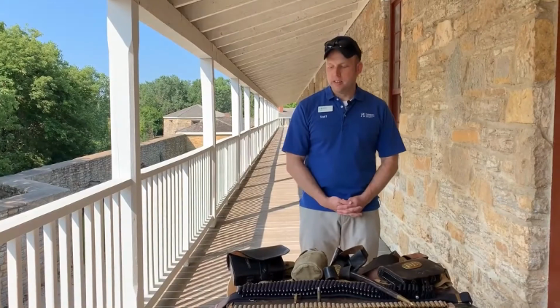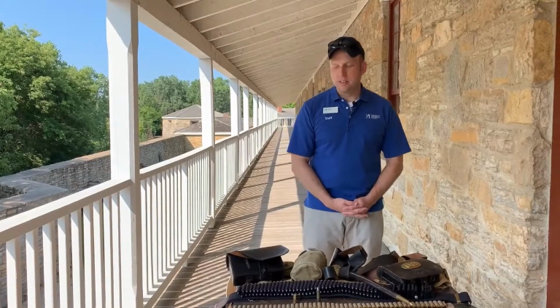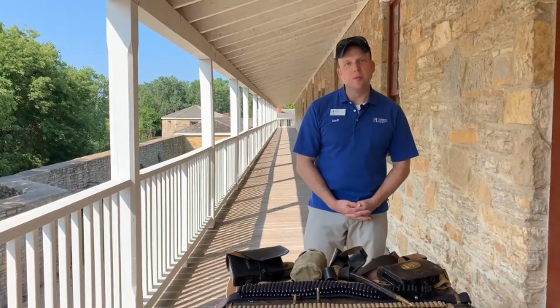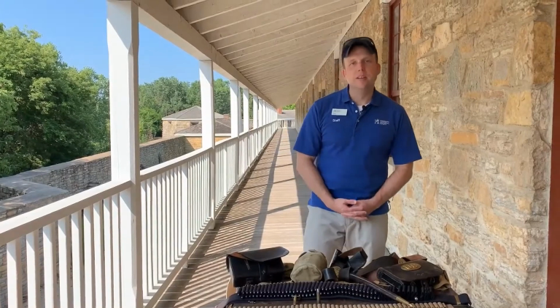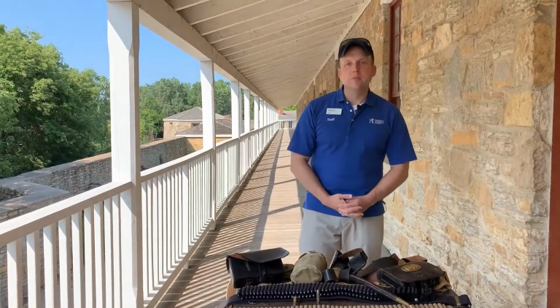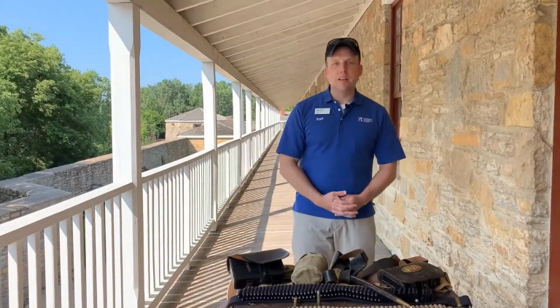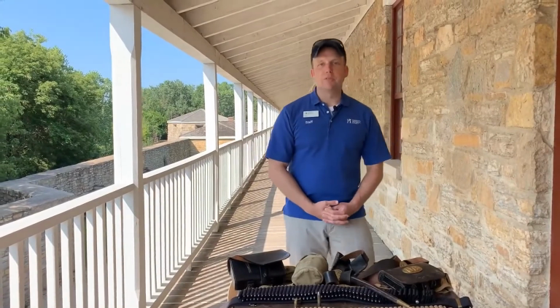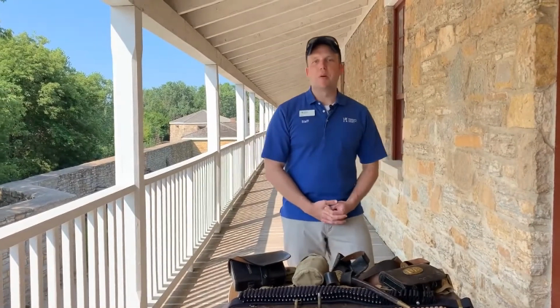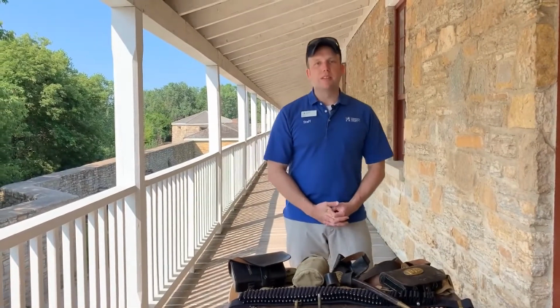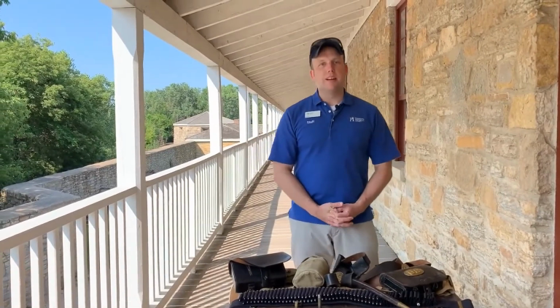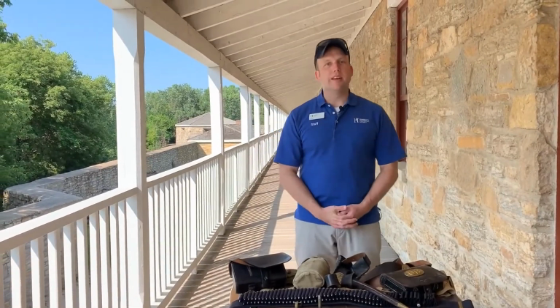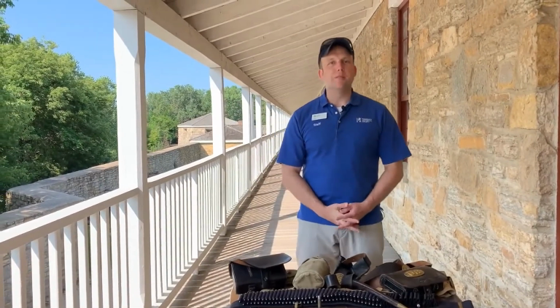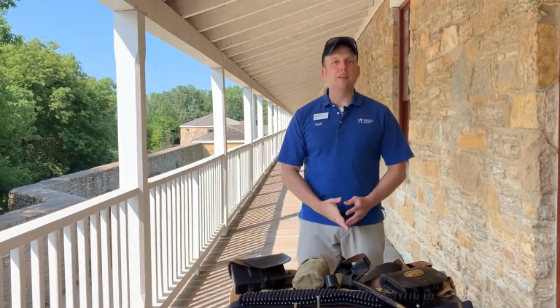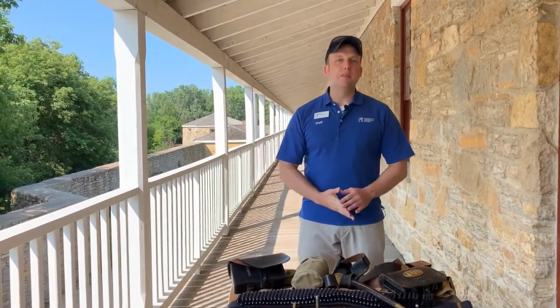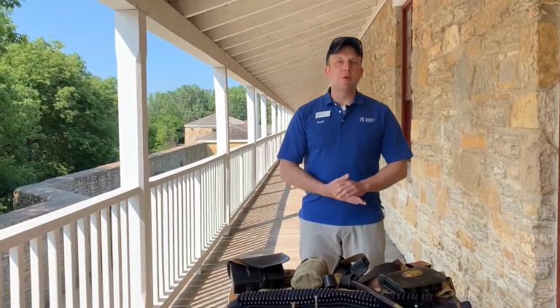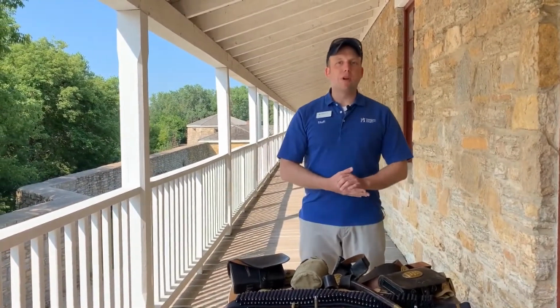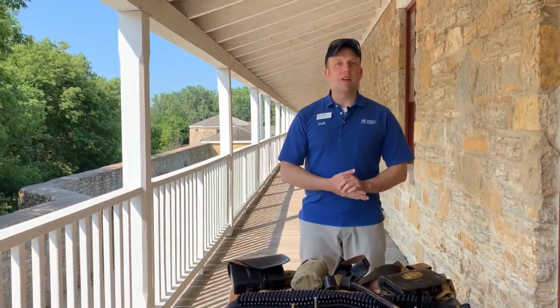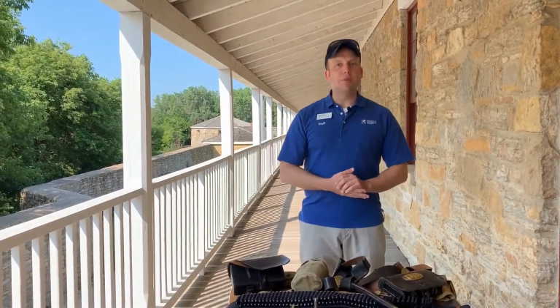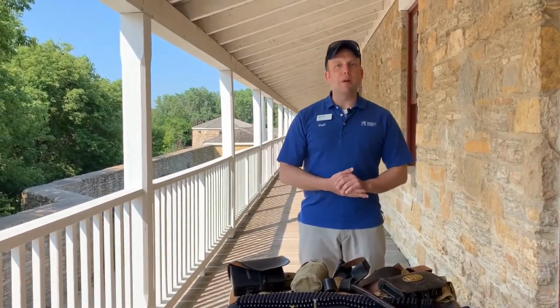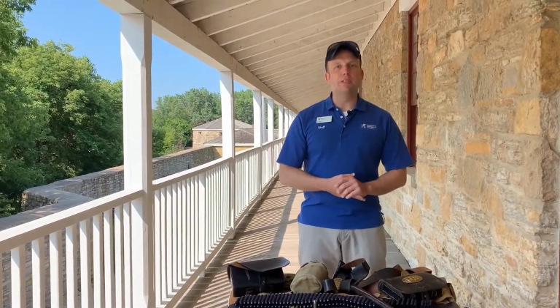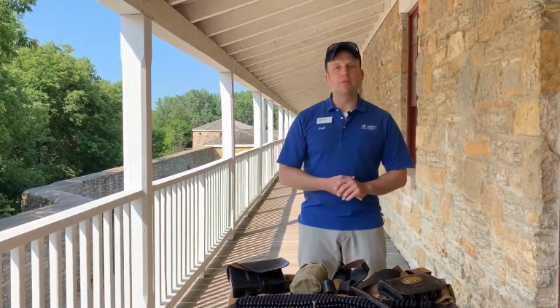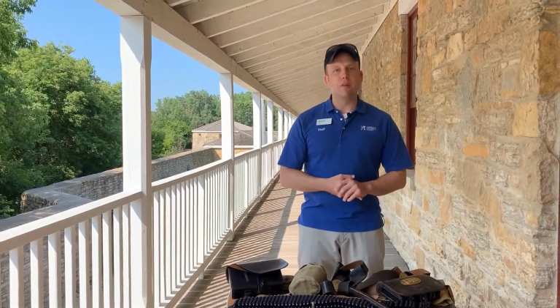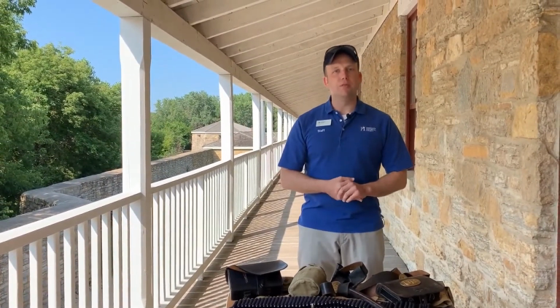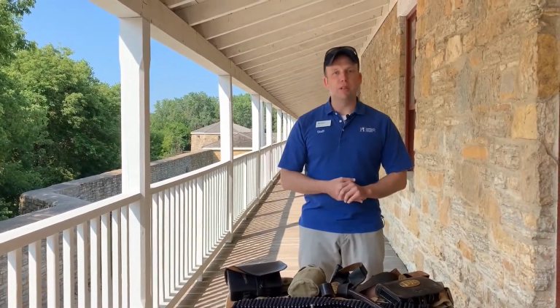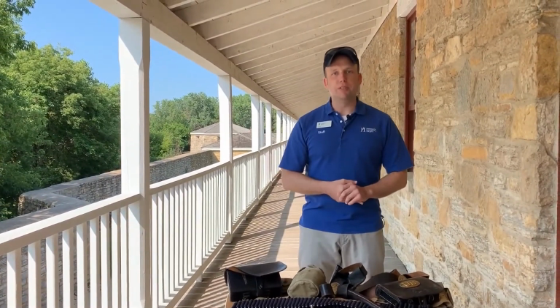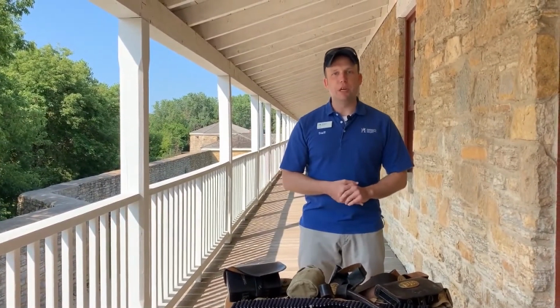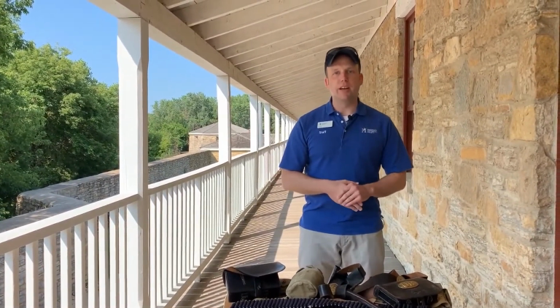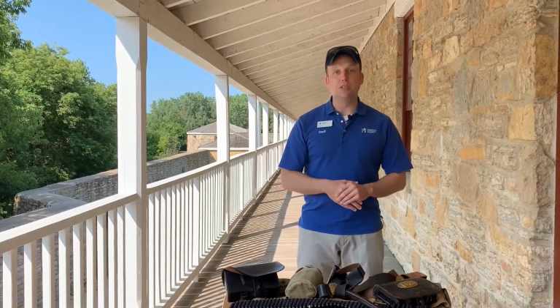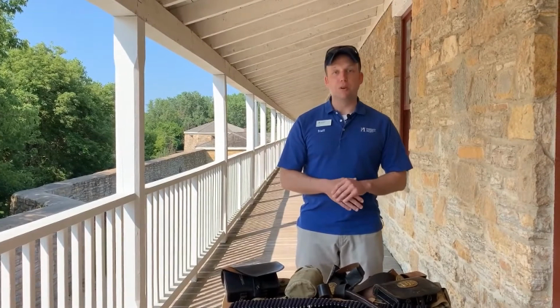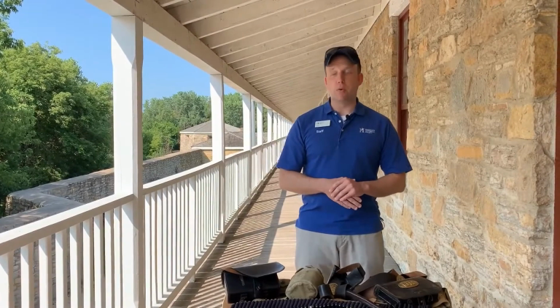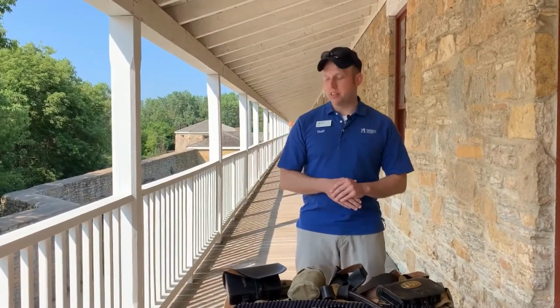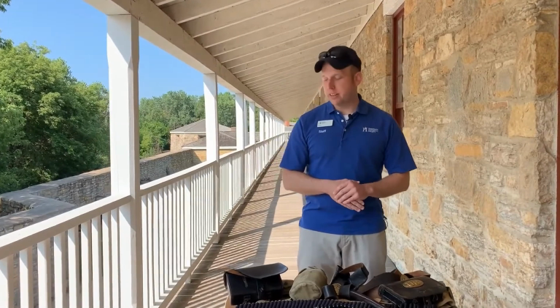Hello, my name is Chris Balland. I am the program and outreach manager for veterans relations here at Historic Fort Snelling.